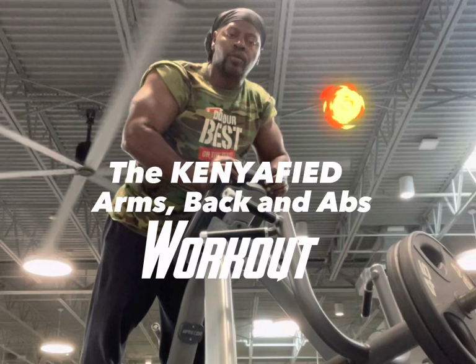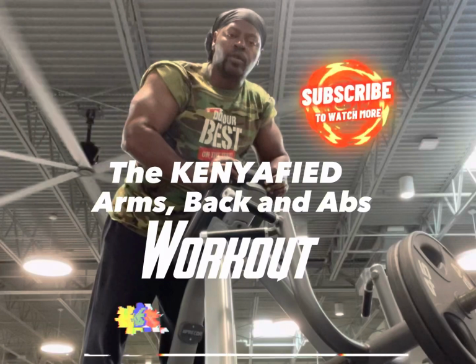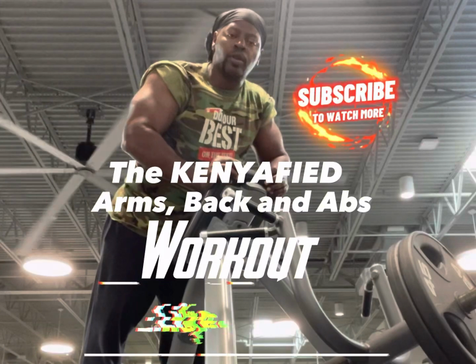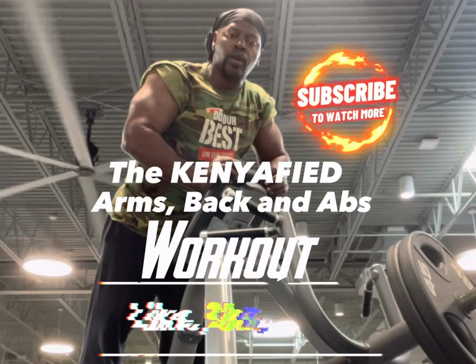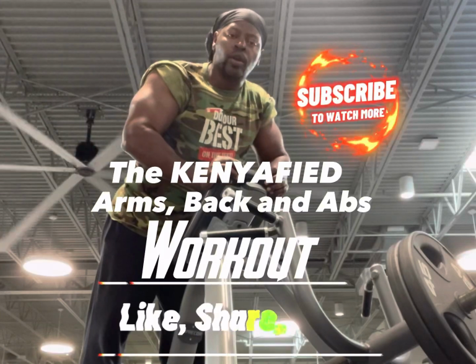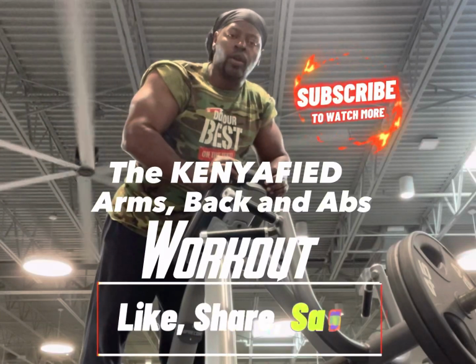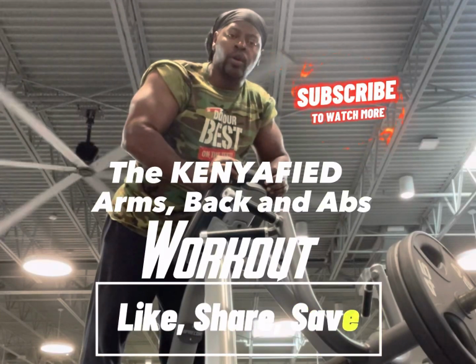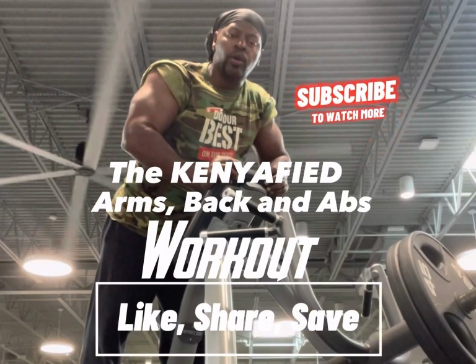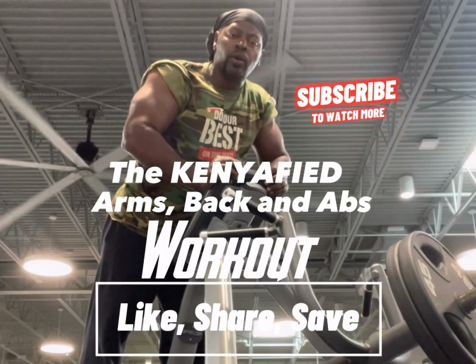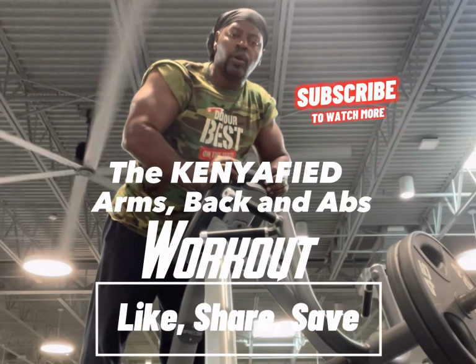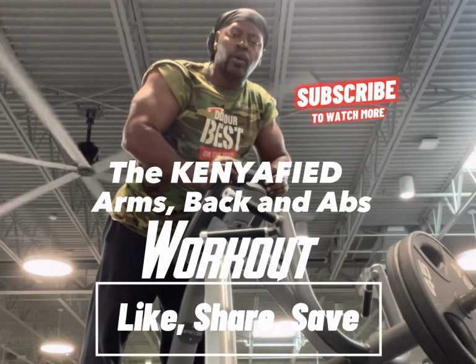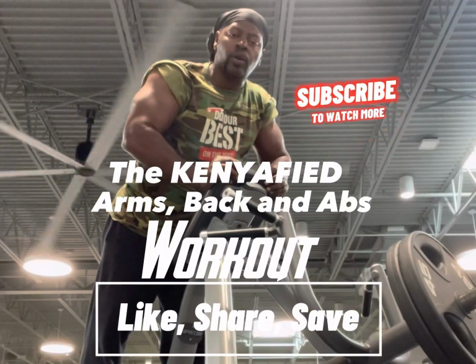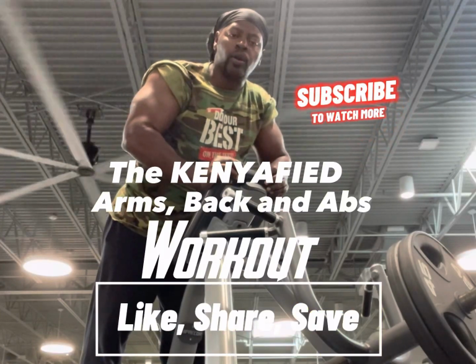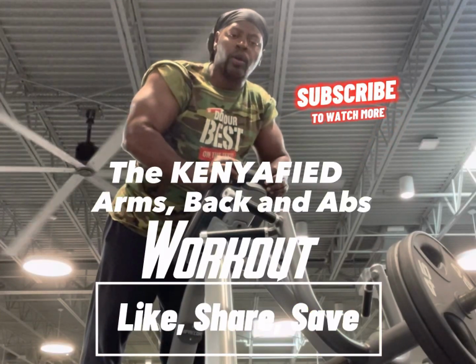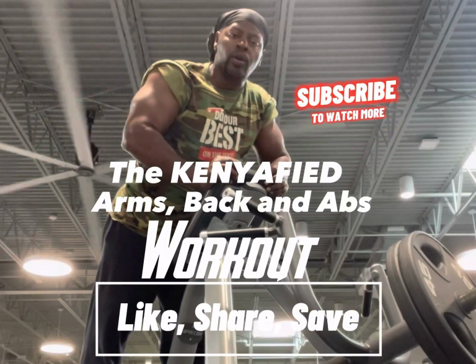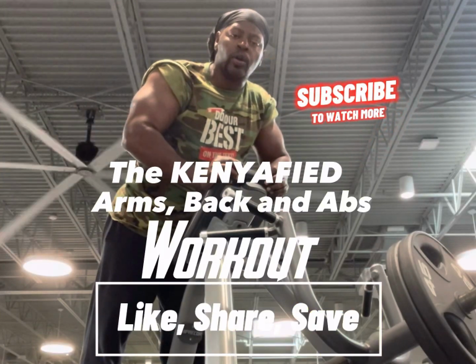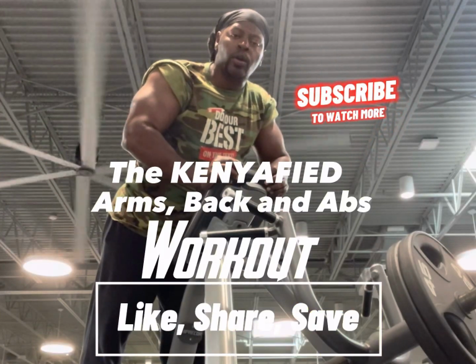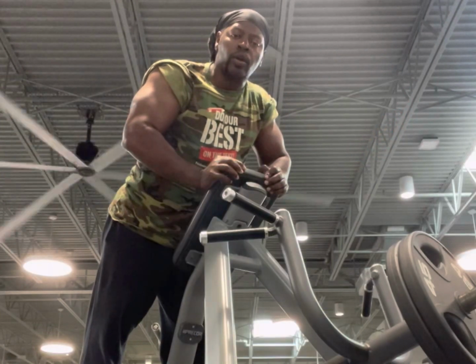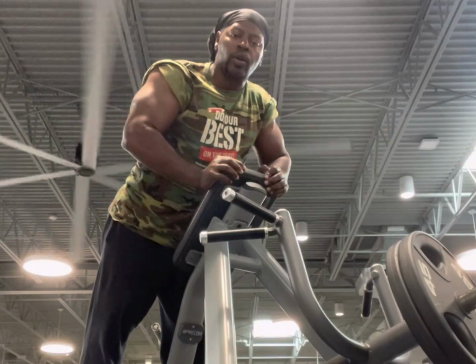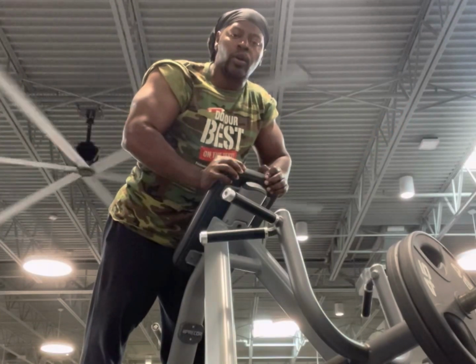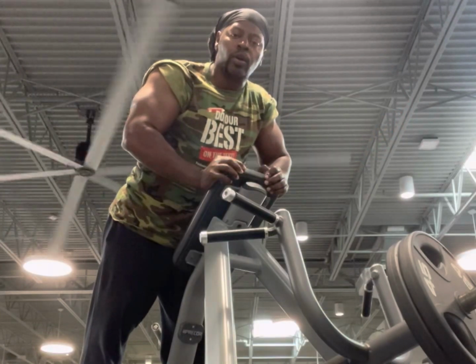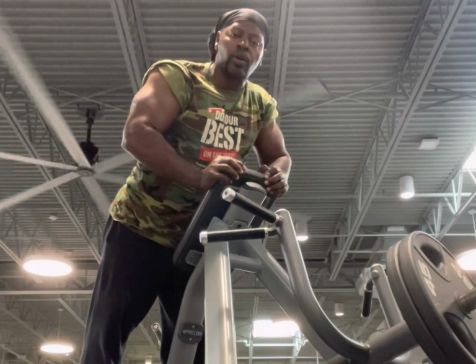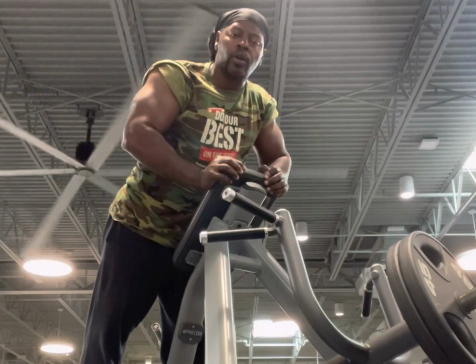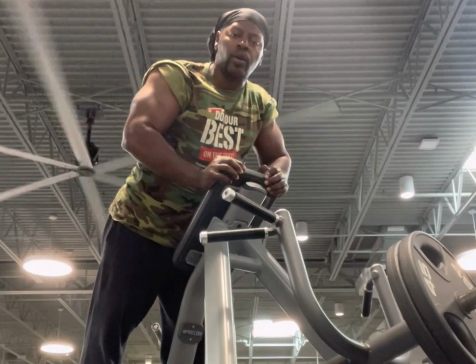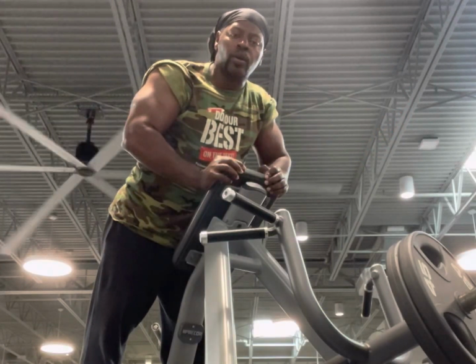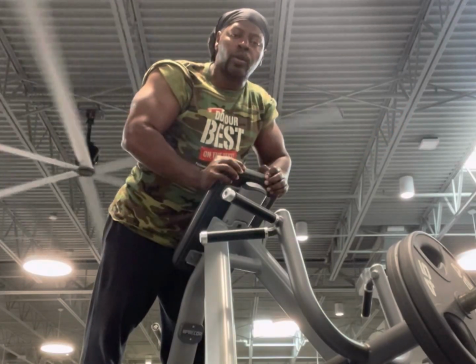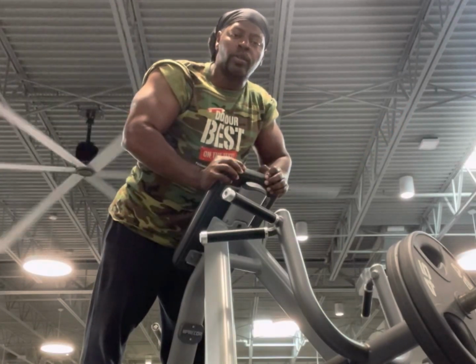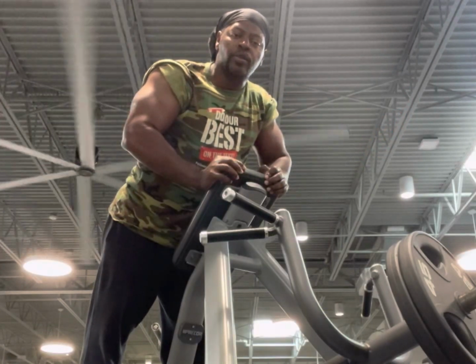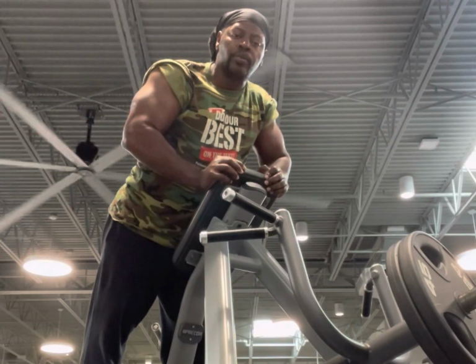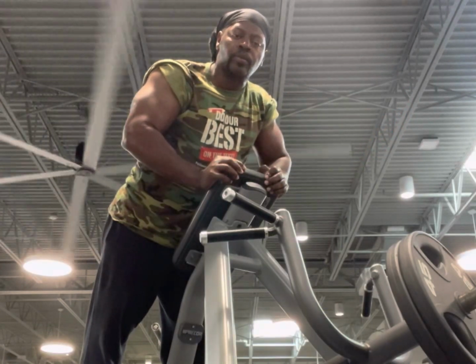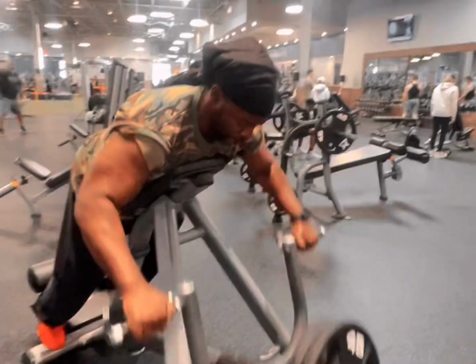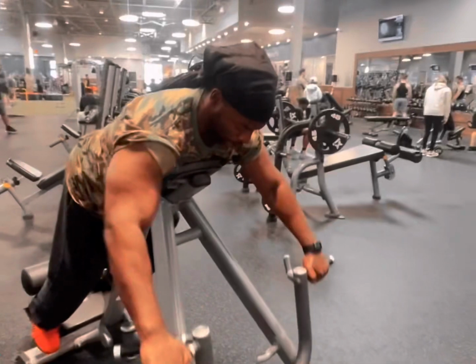Before we get started, make sure you like, share, and save. I'm going to give you an arms, back, and abs workout.